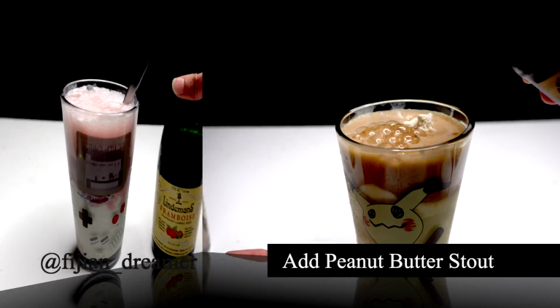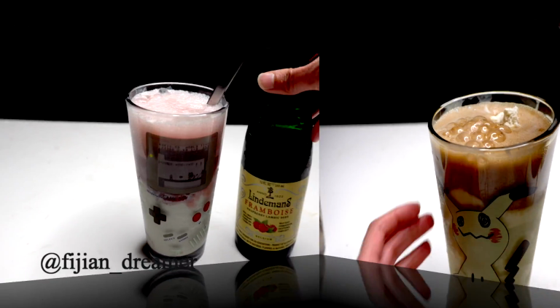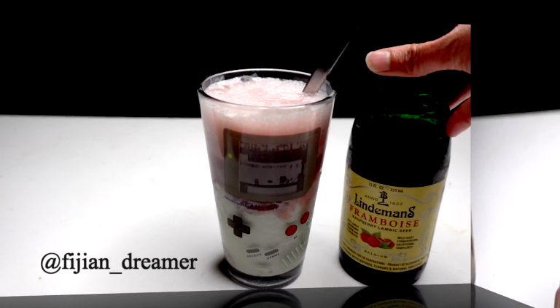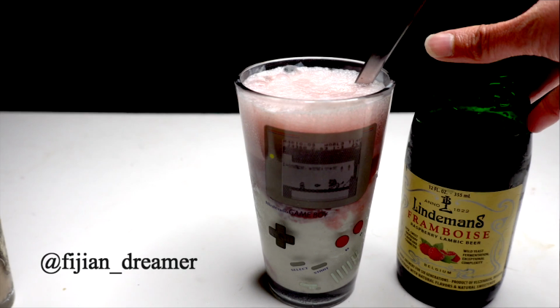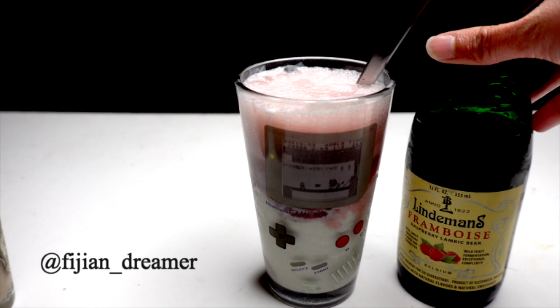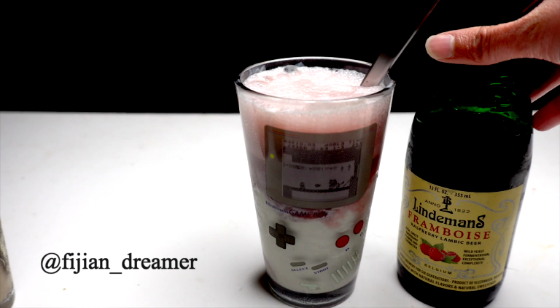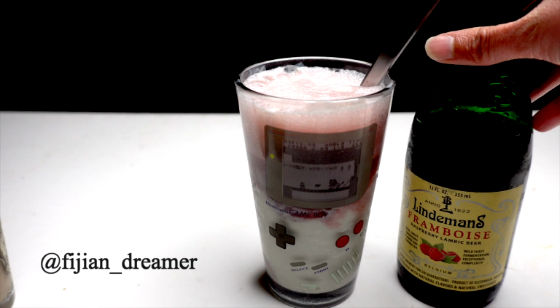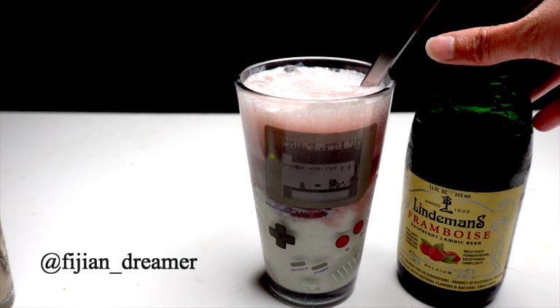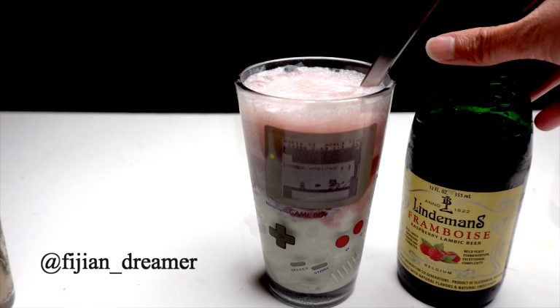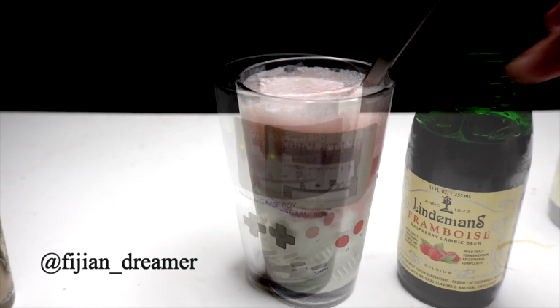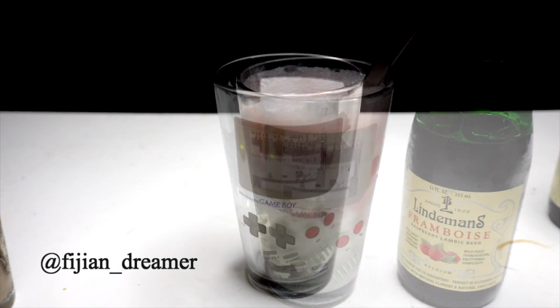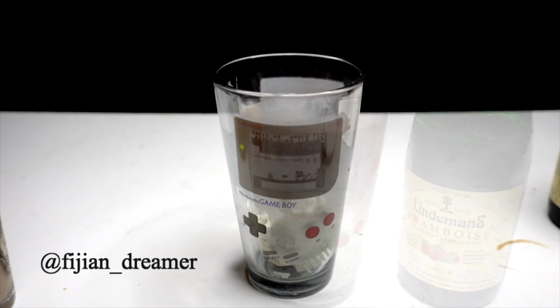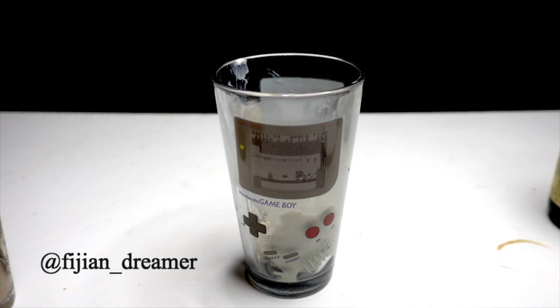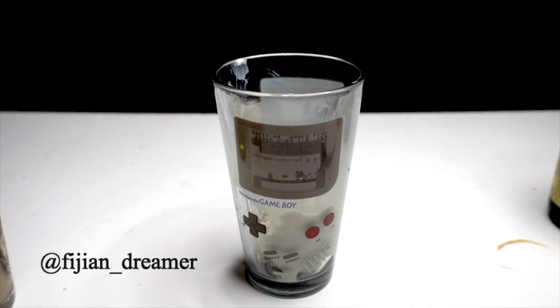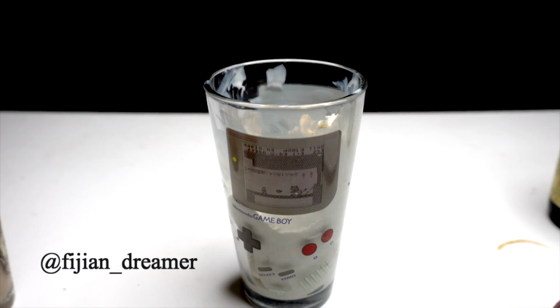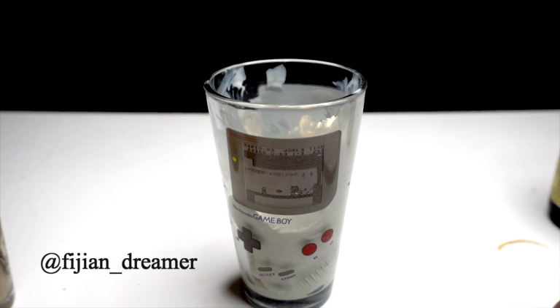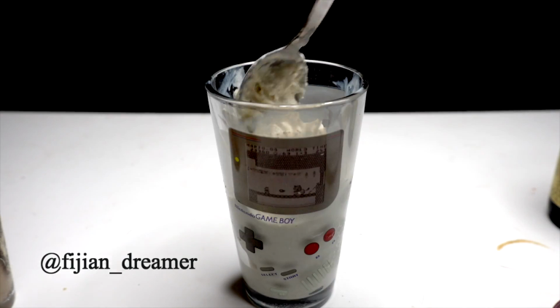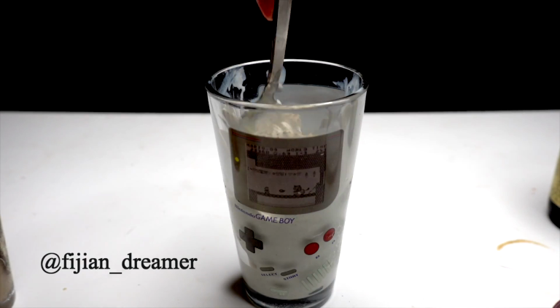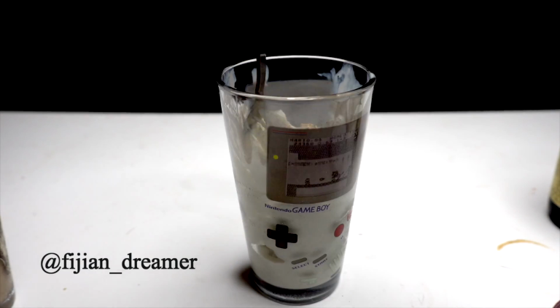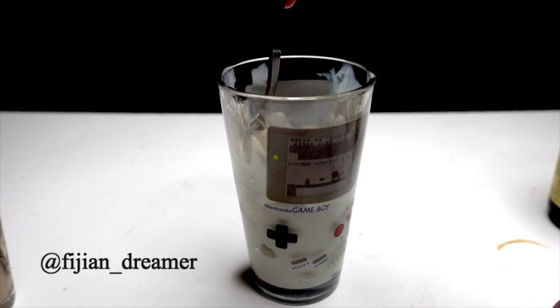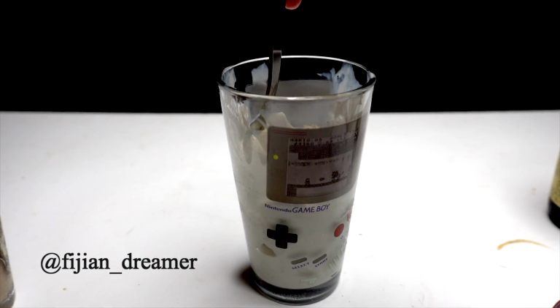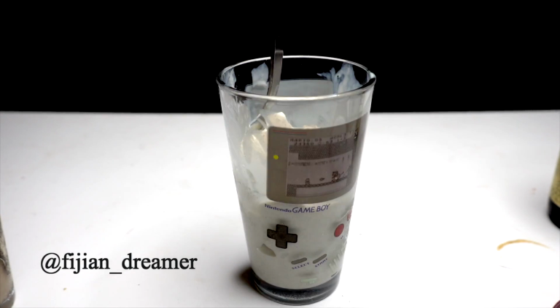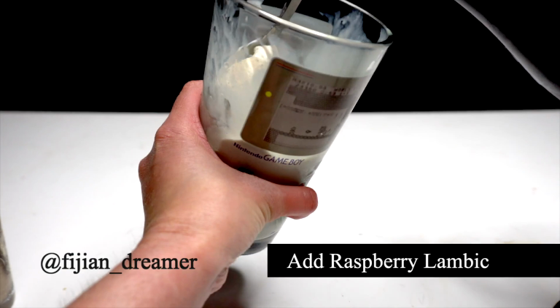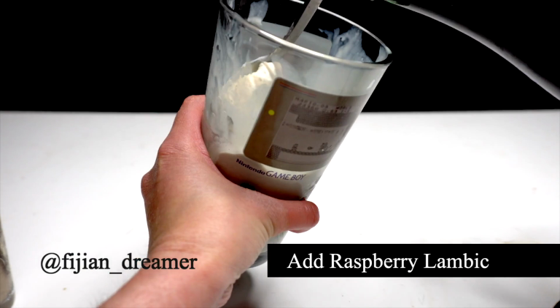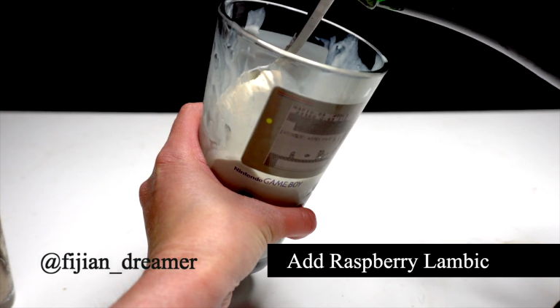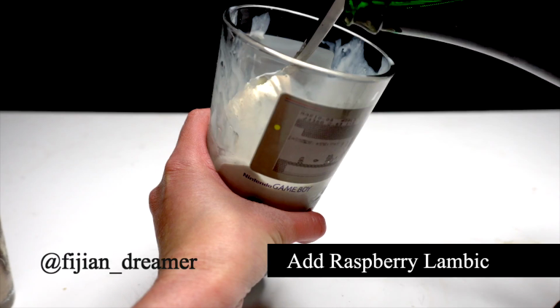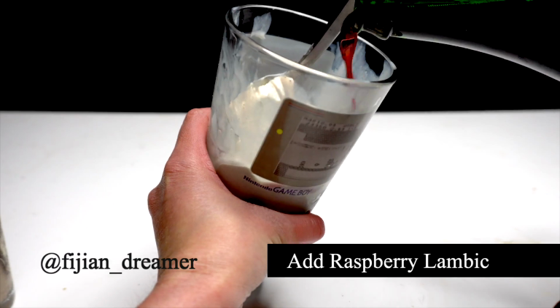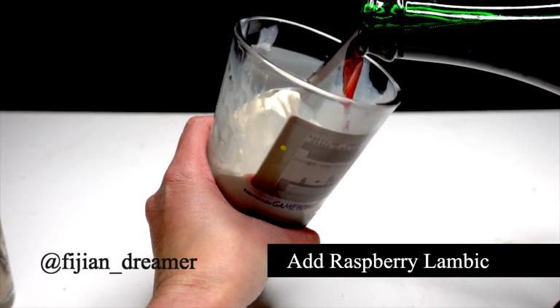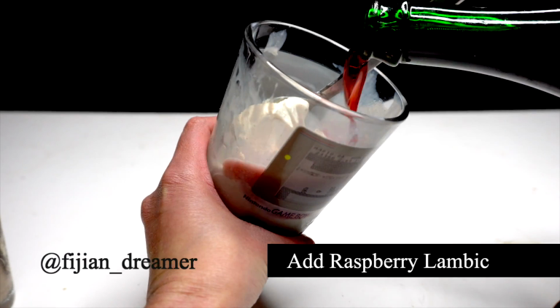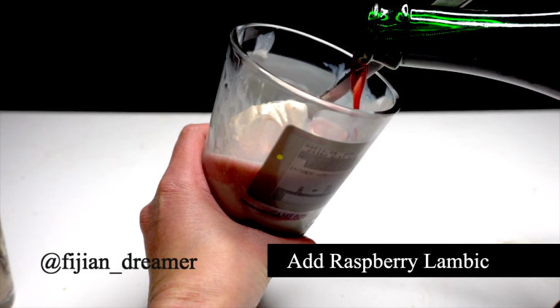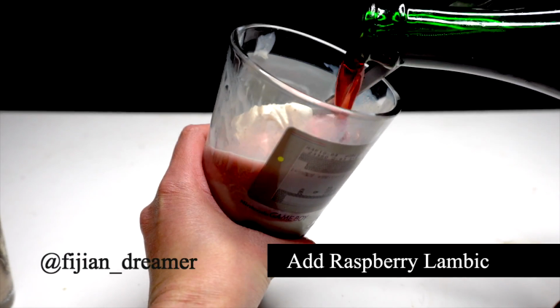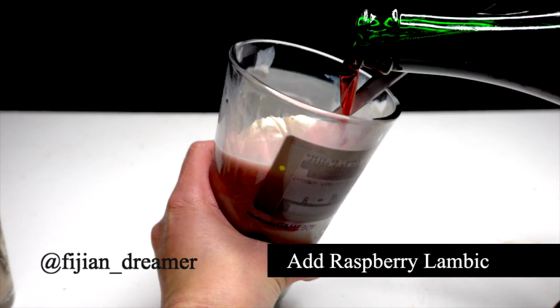If stouts aren't your thing, try the Framboise Raspberry Lambic. I love this combo because it reminds me of raspberry sorbet.